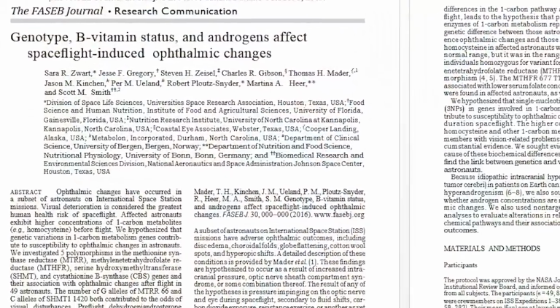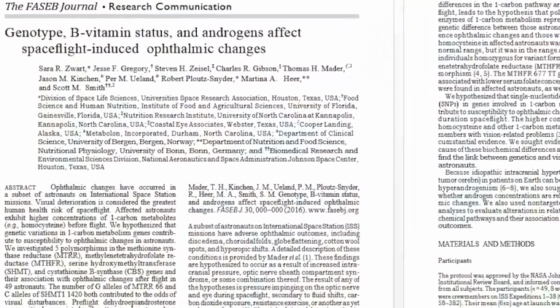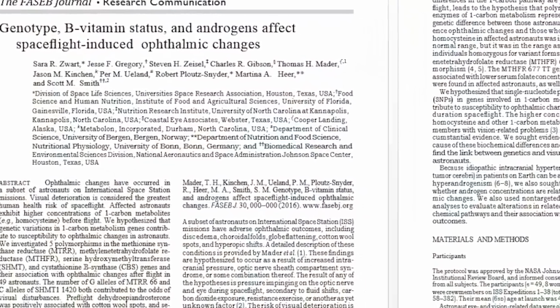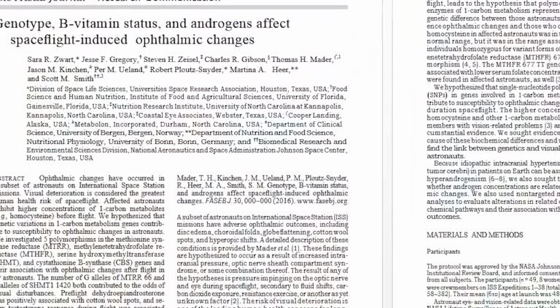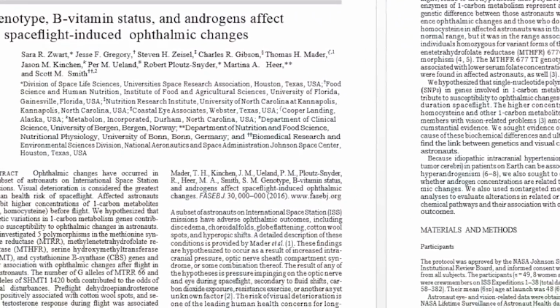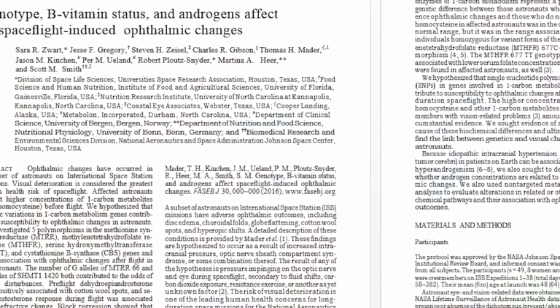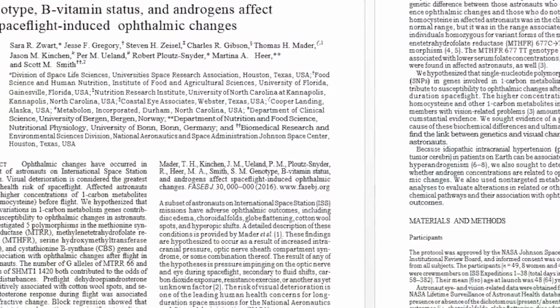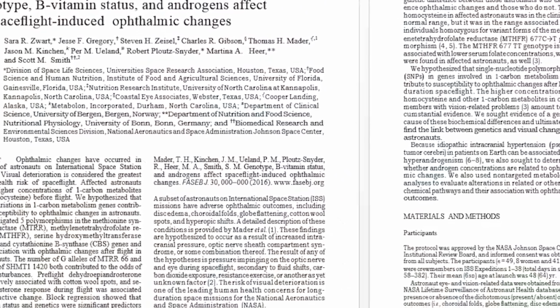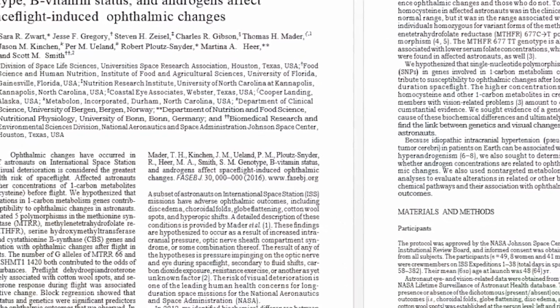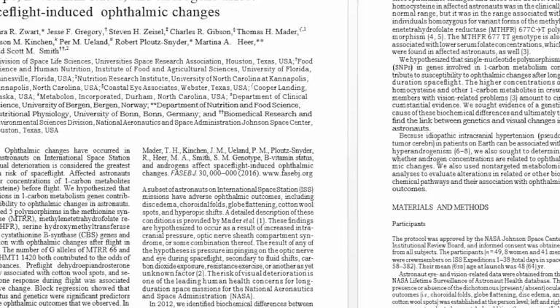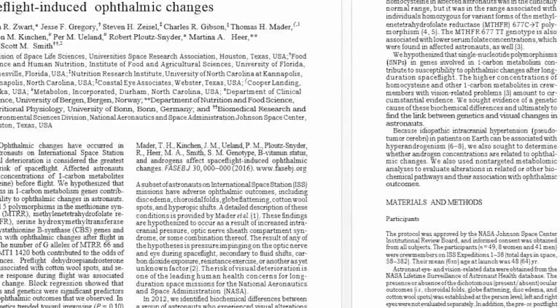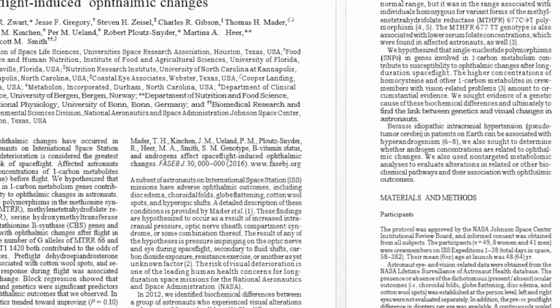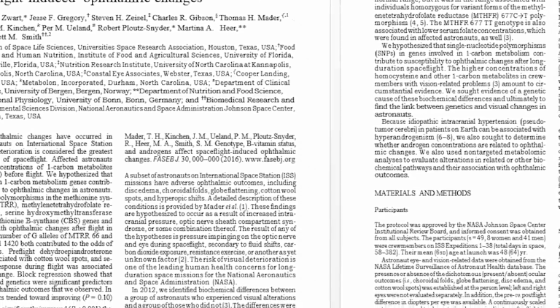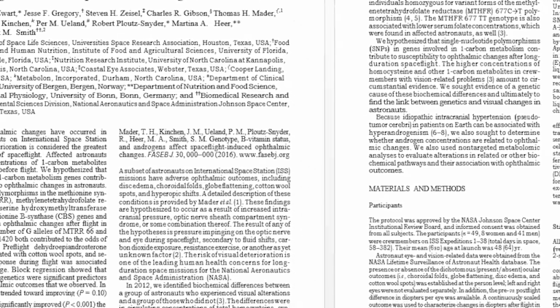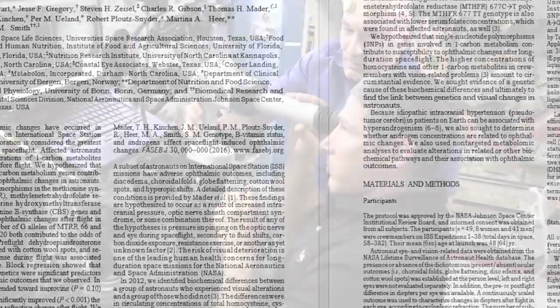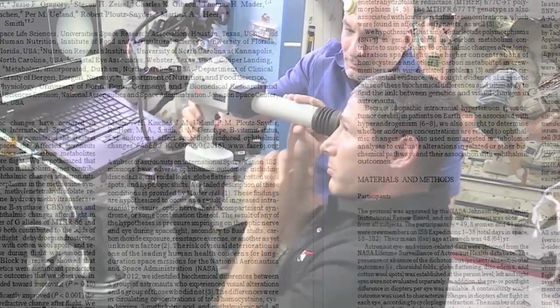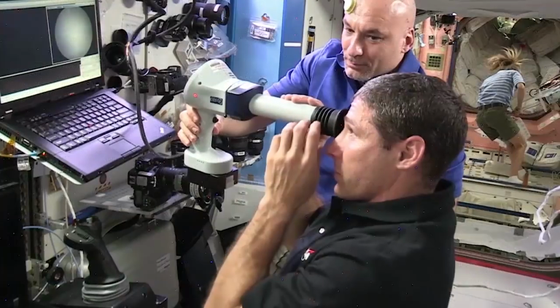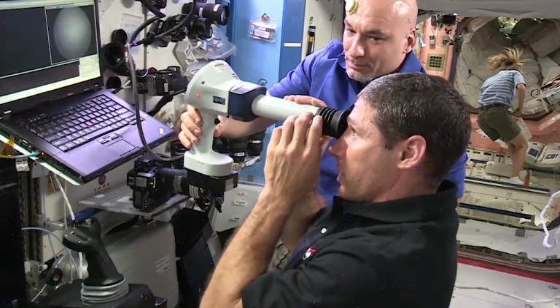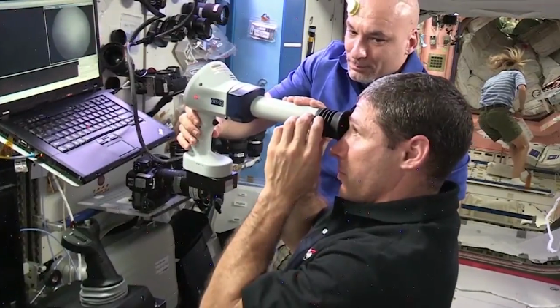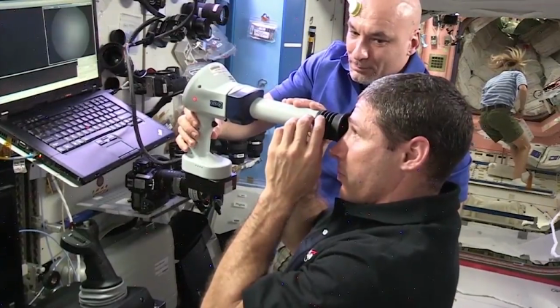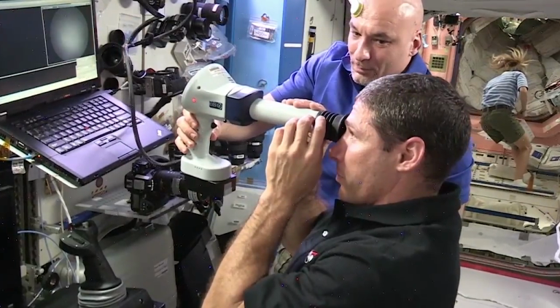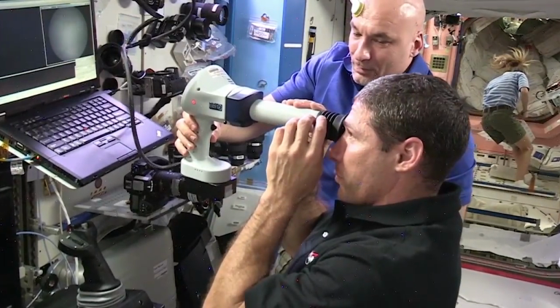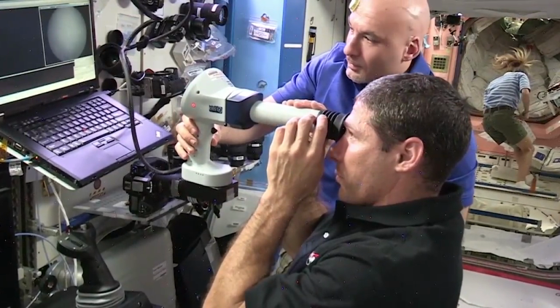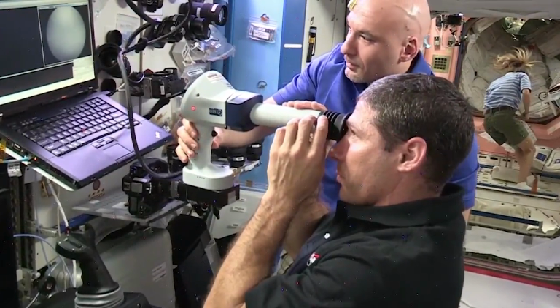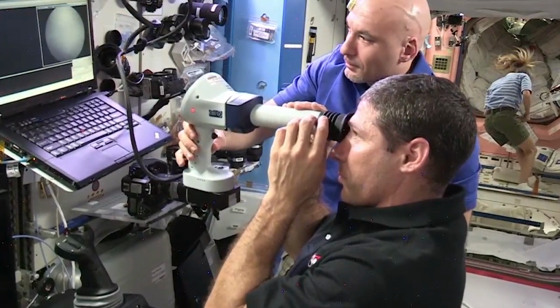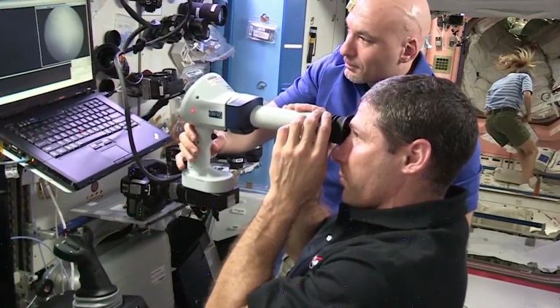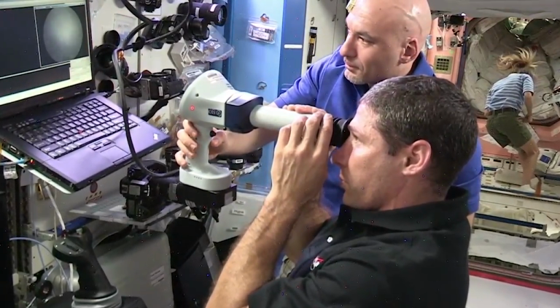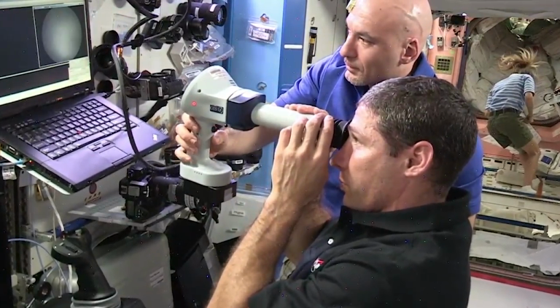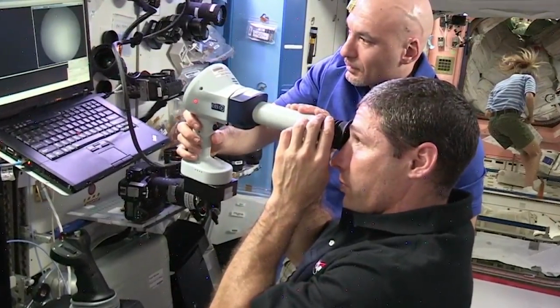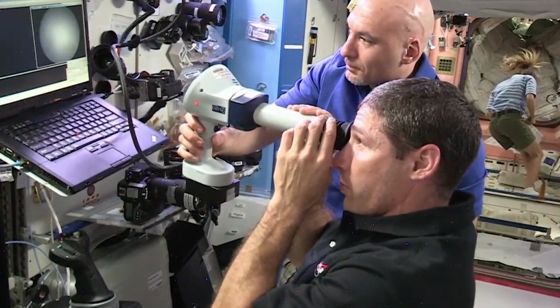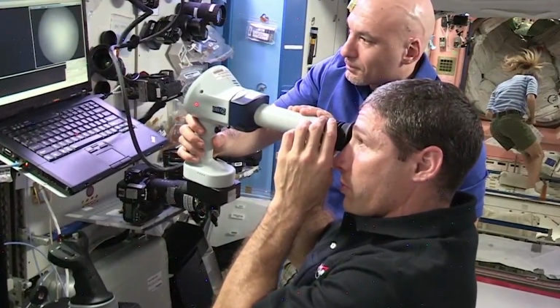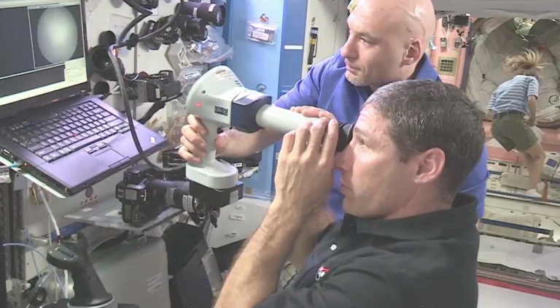It's an amazing paper and it's related to the vision loss problem, which is one of our top tier issues that we have.